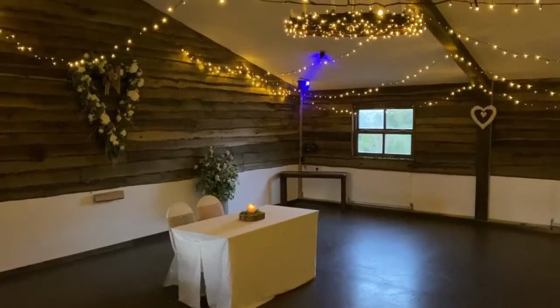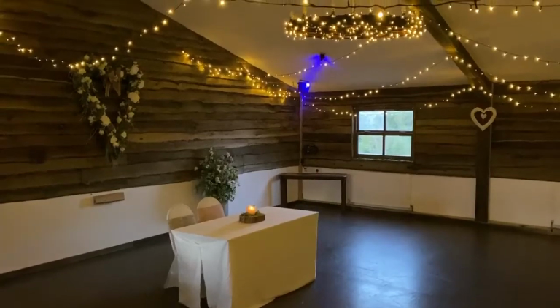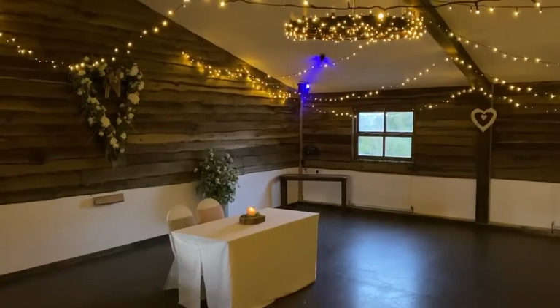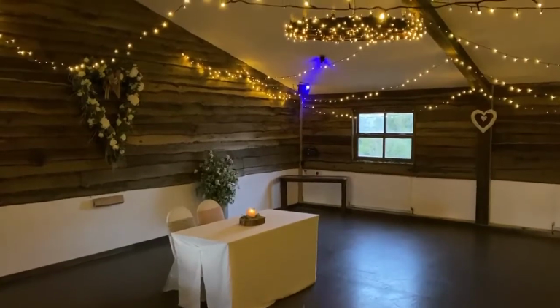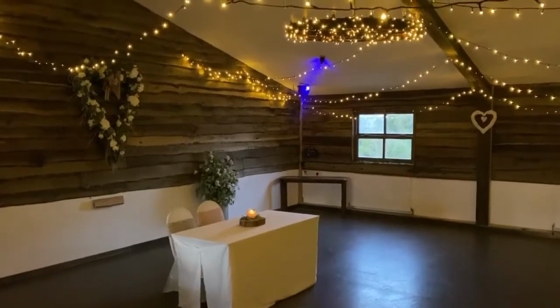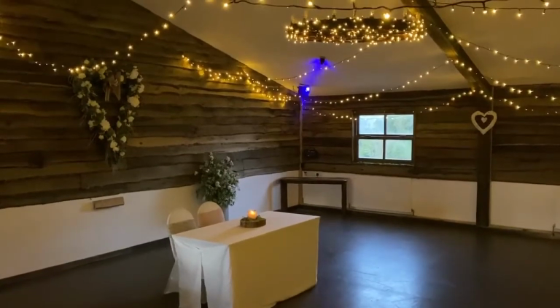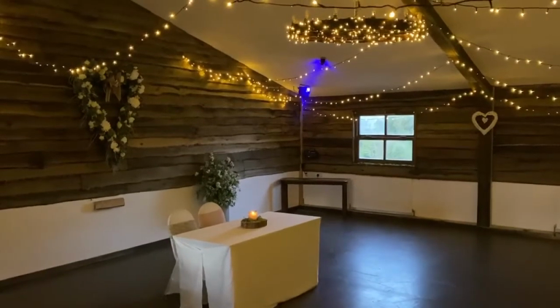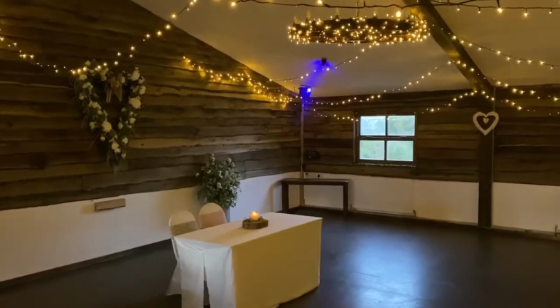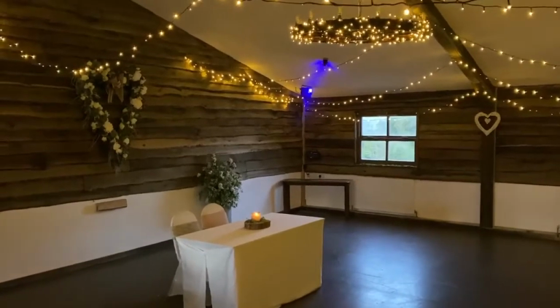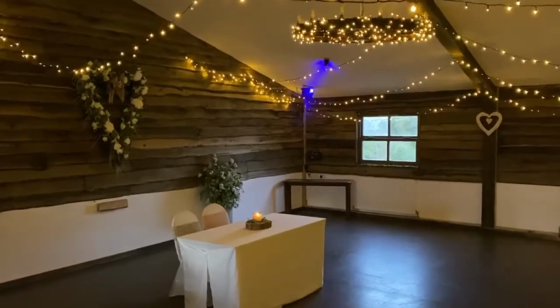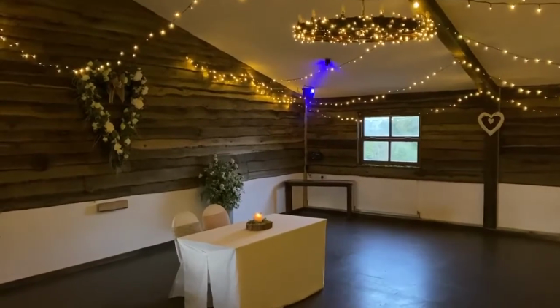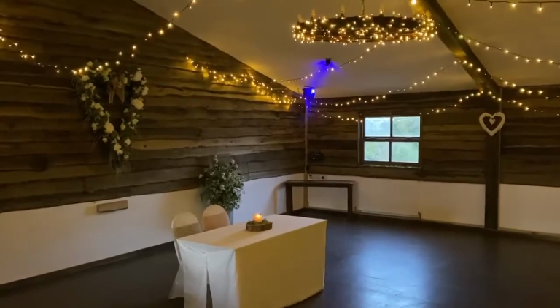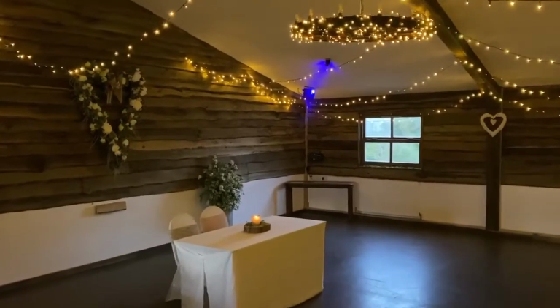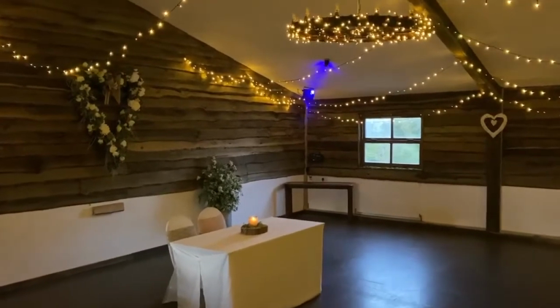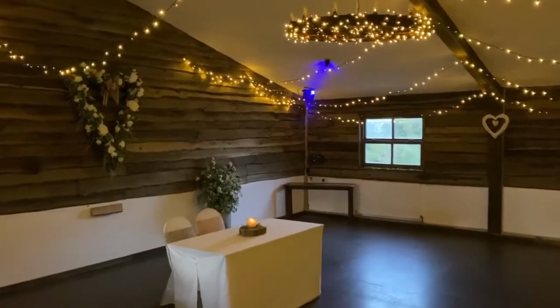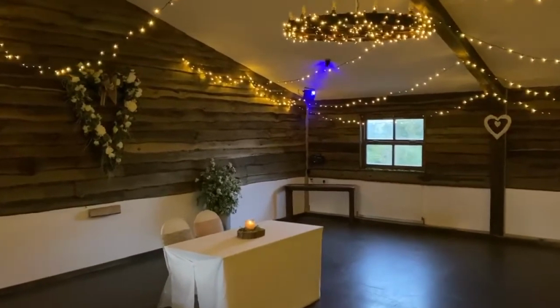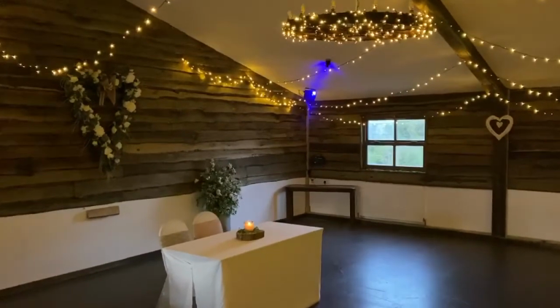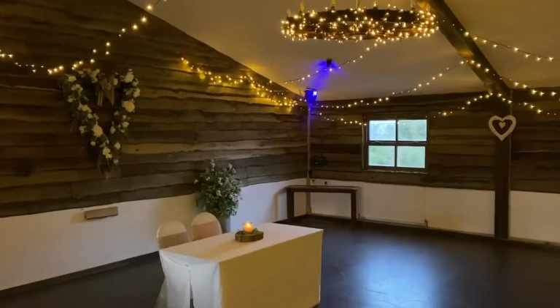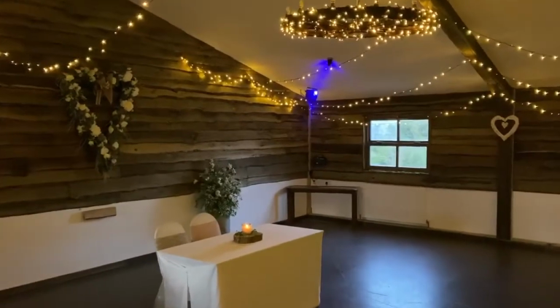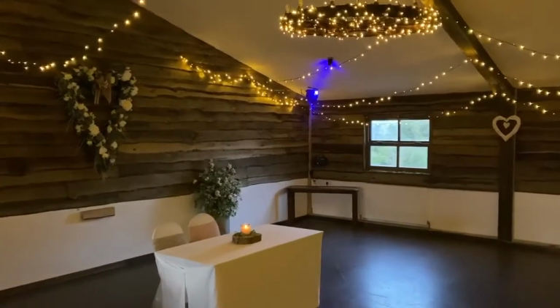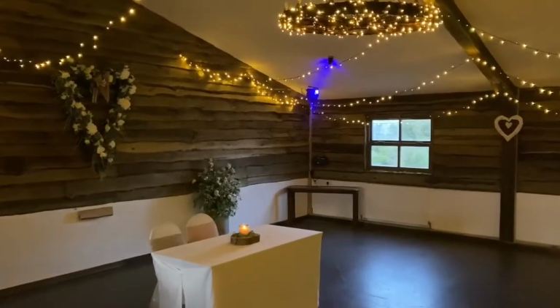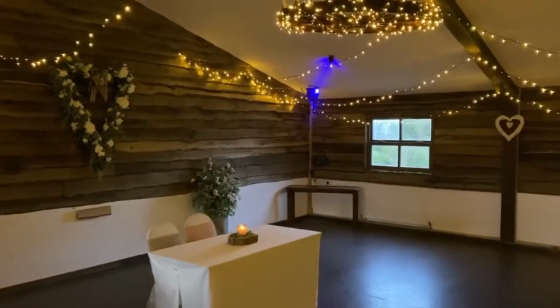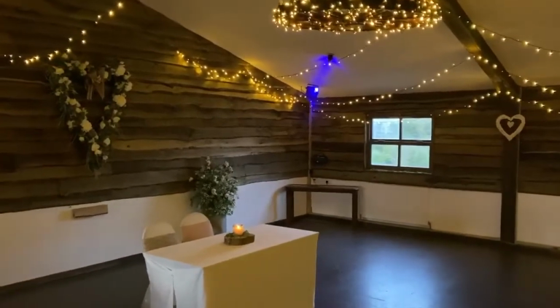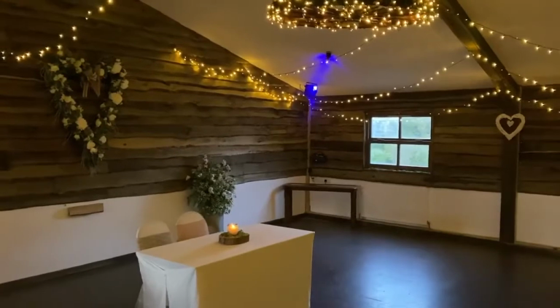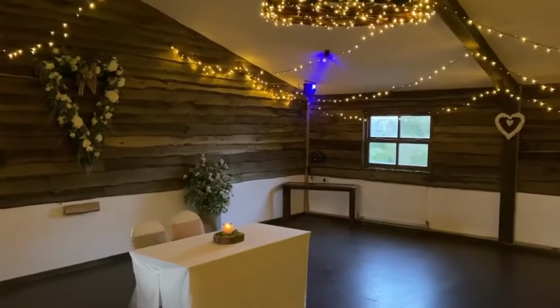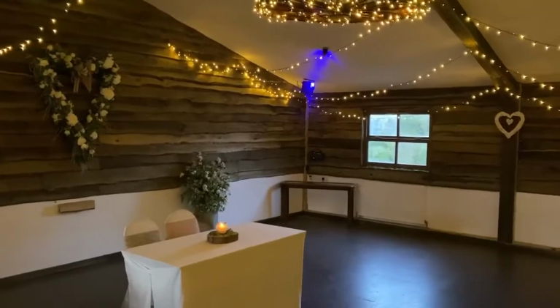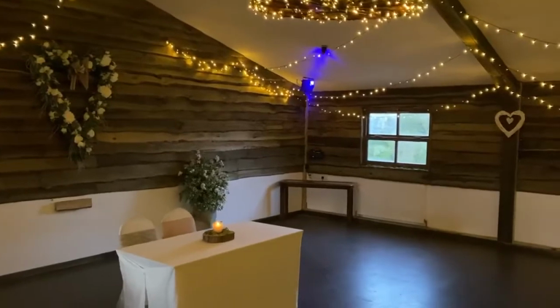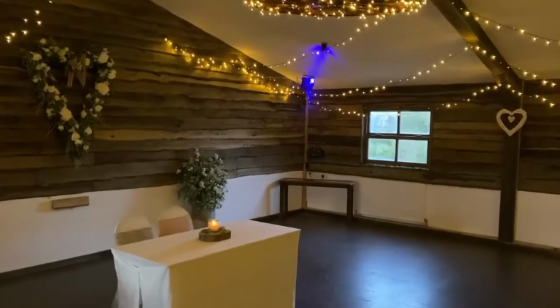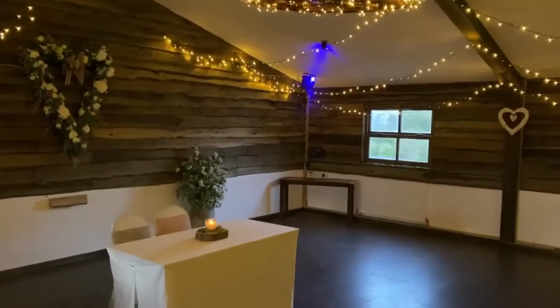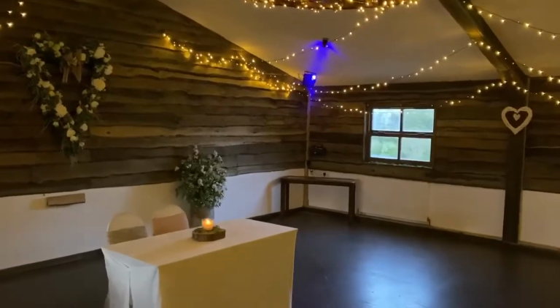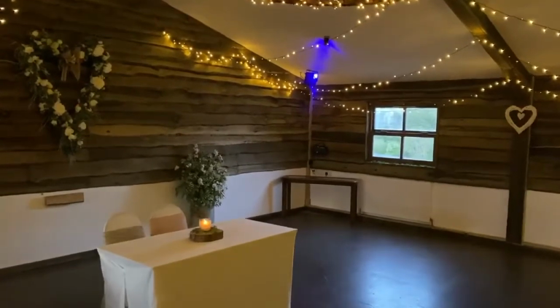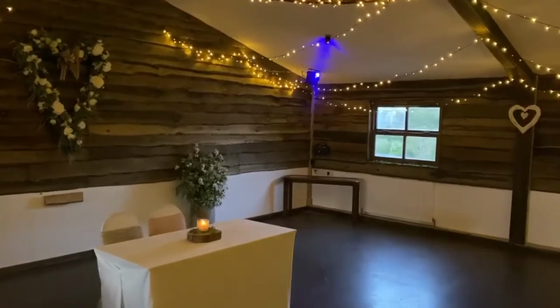Welcome to the Barn of Dibshill. We are in a rural venue situated in the Shropshire countryside.